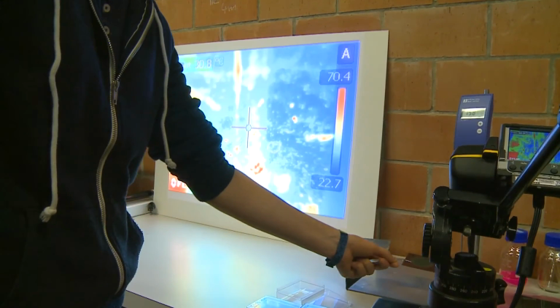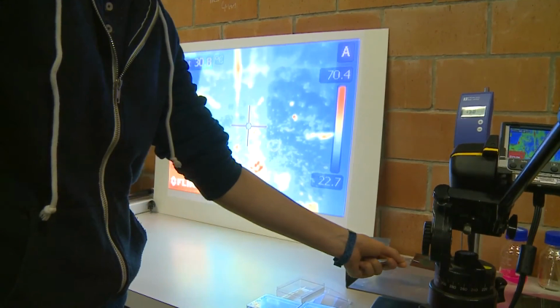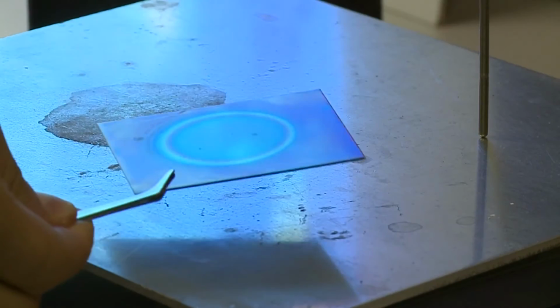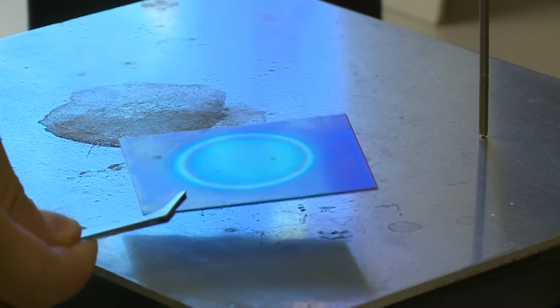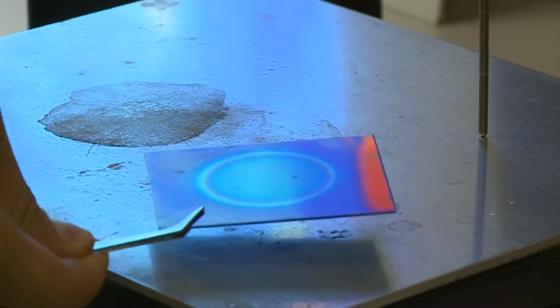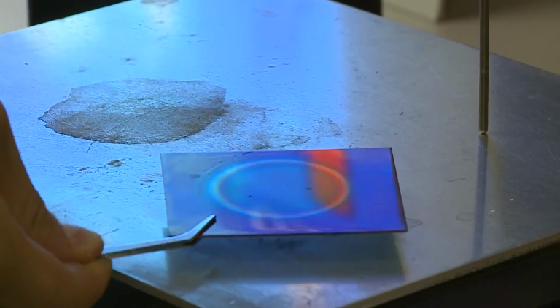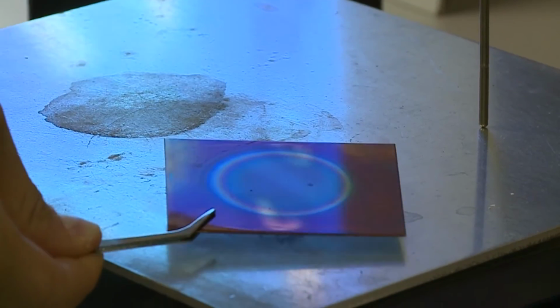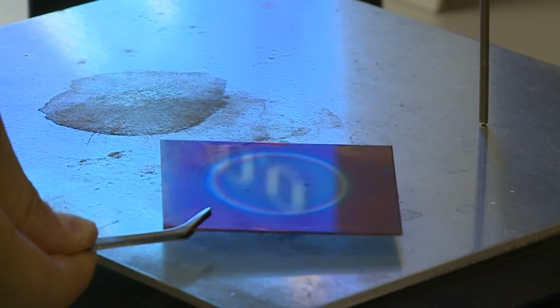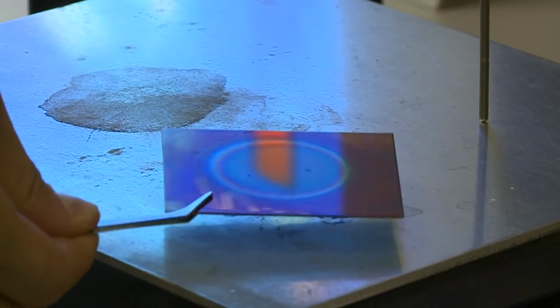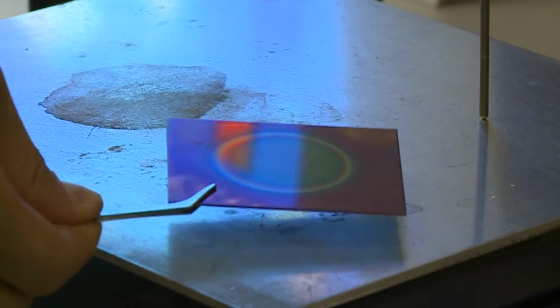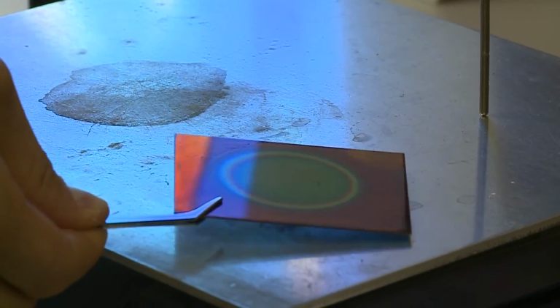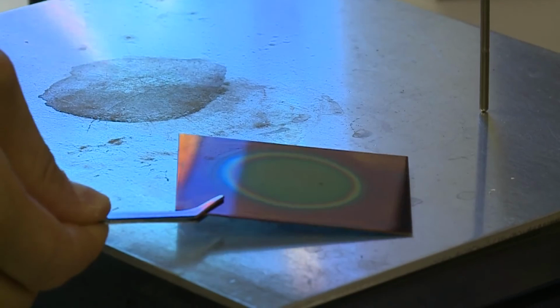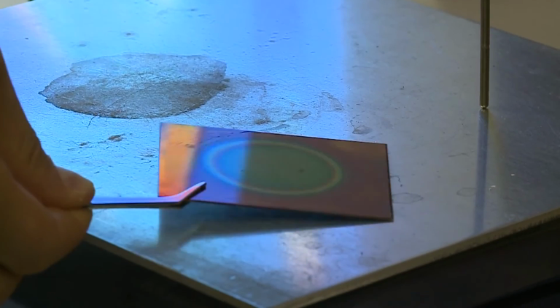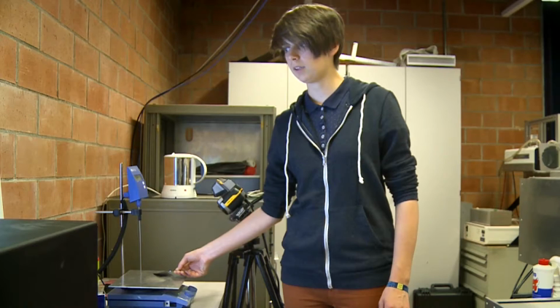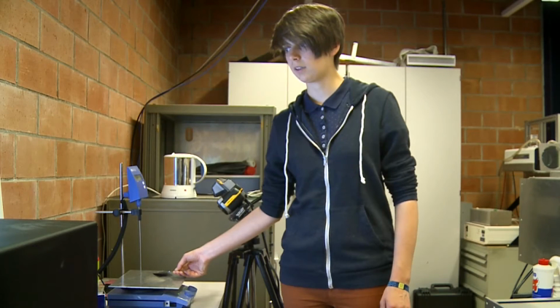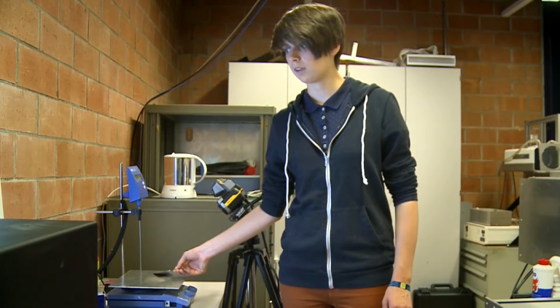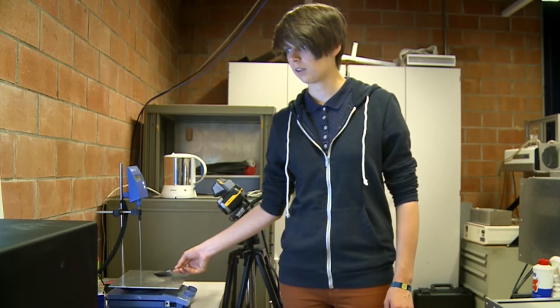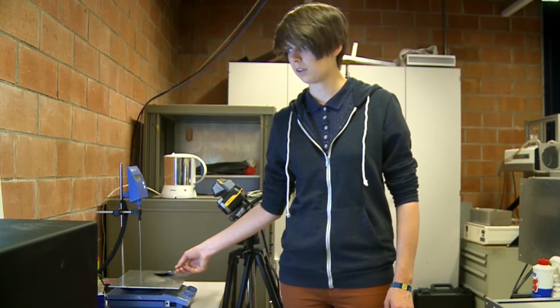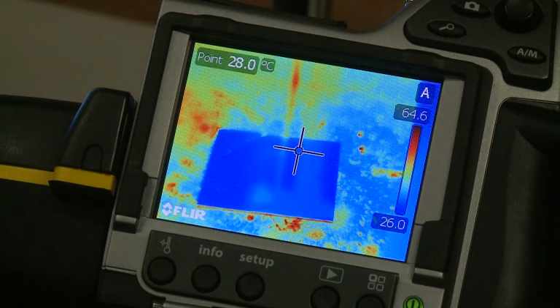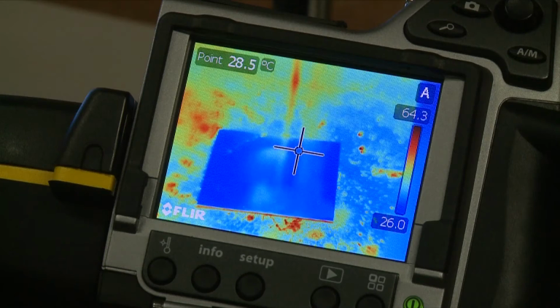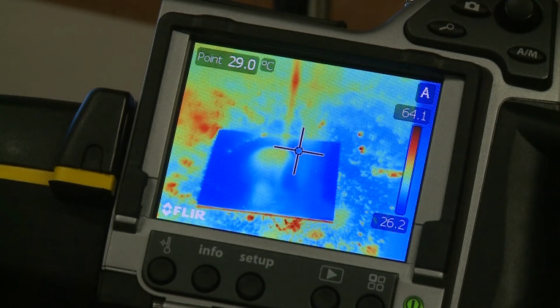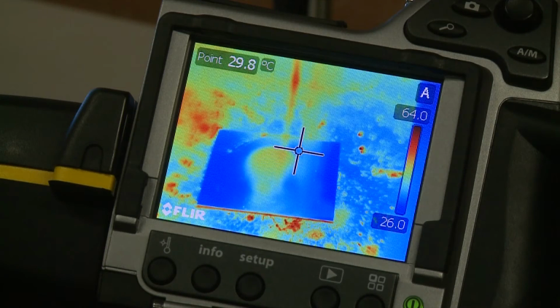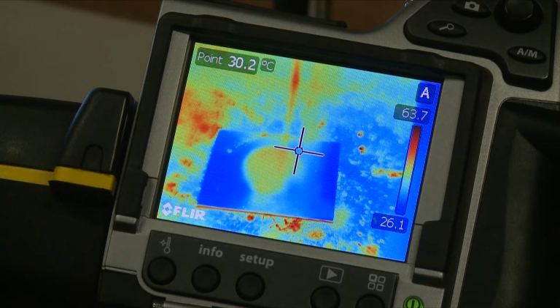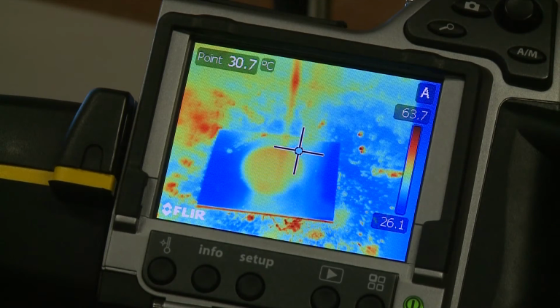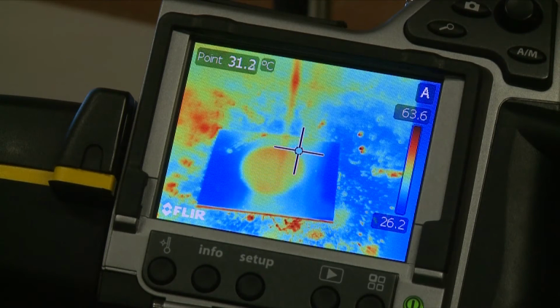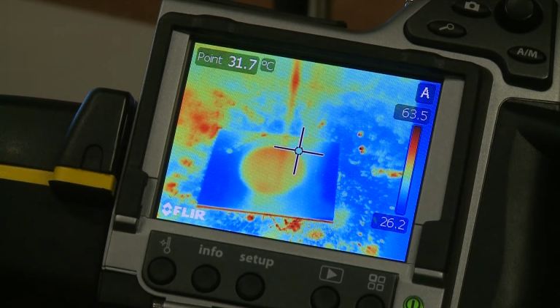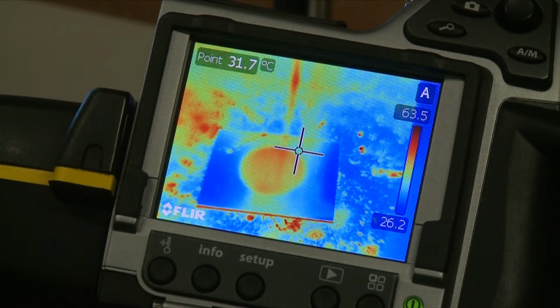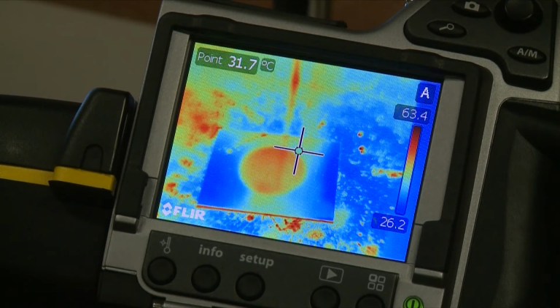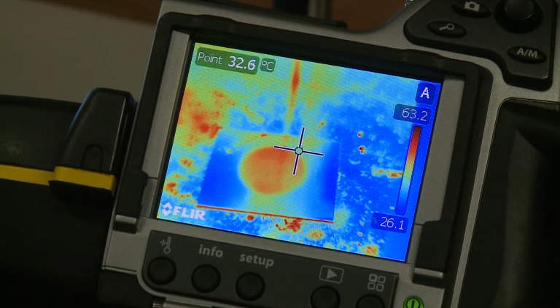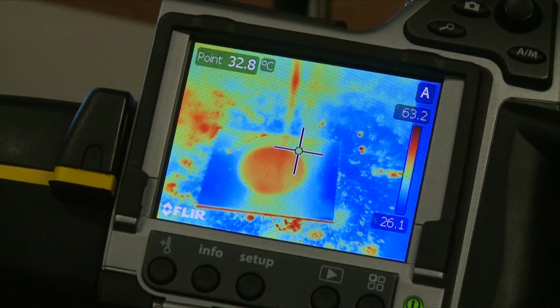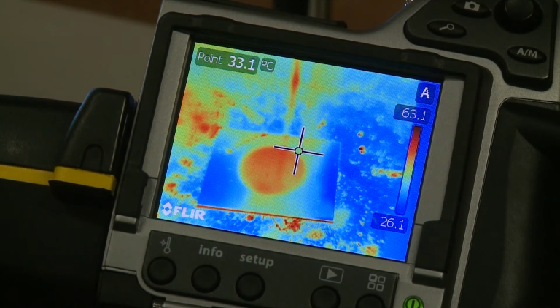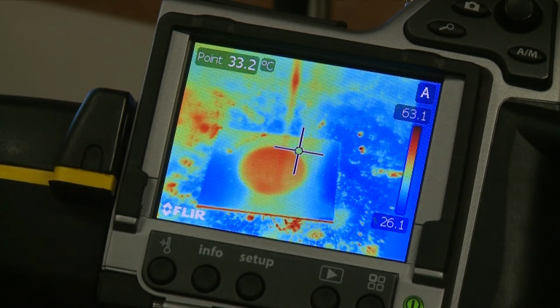Now we can create a surface which is a black body for the solar range and a mirror for the infrared radiation.